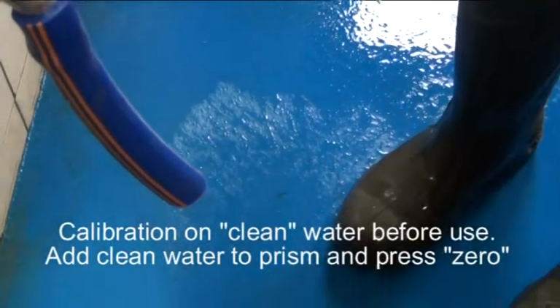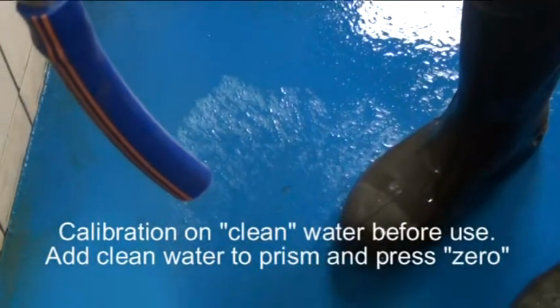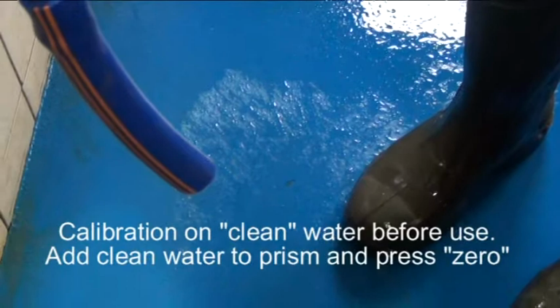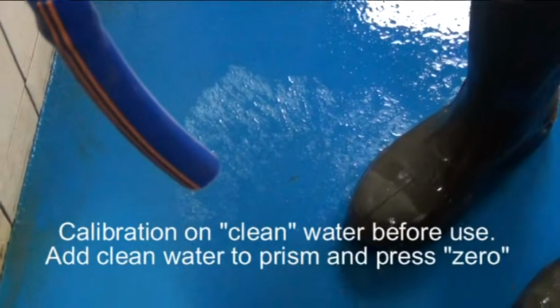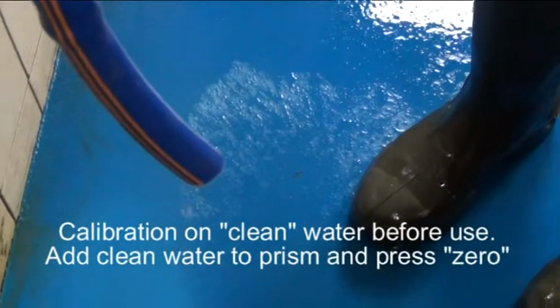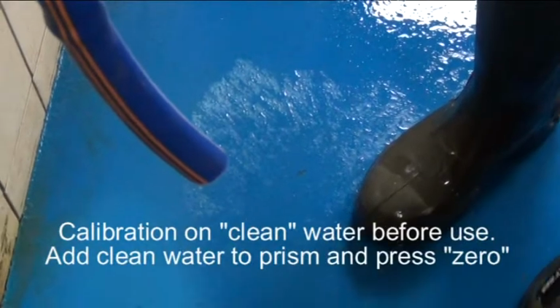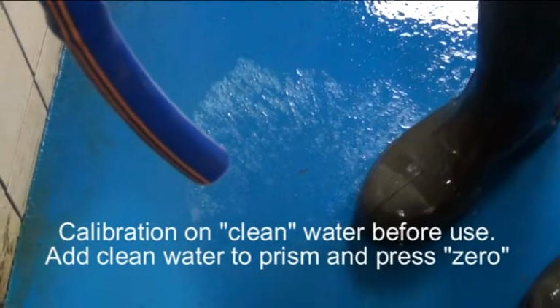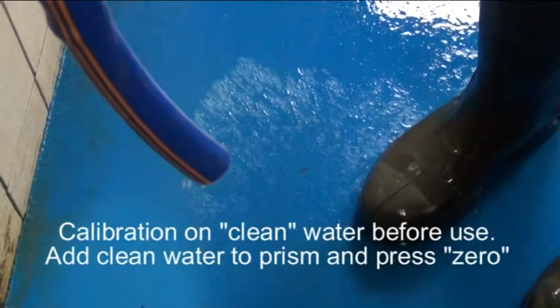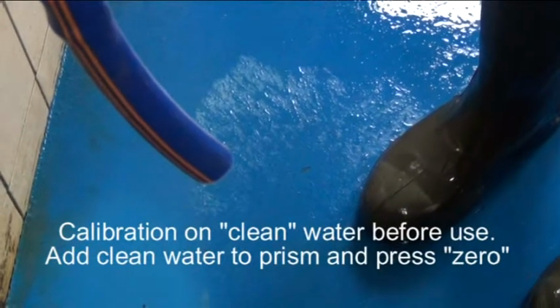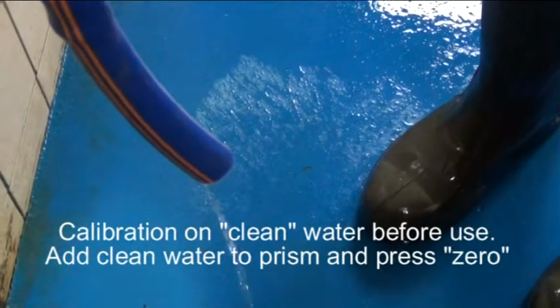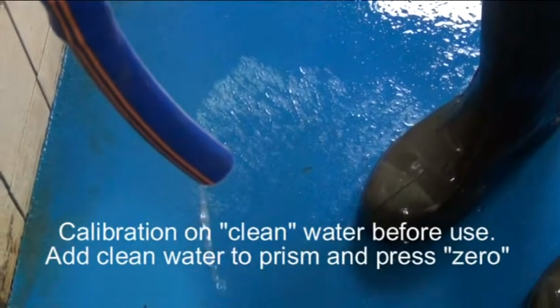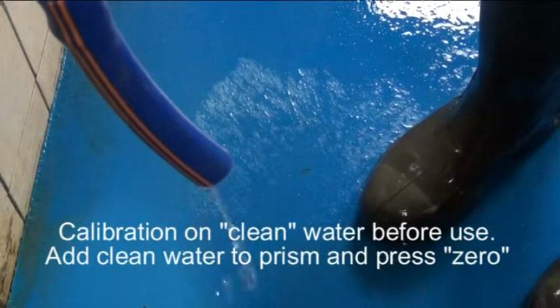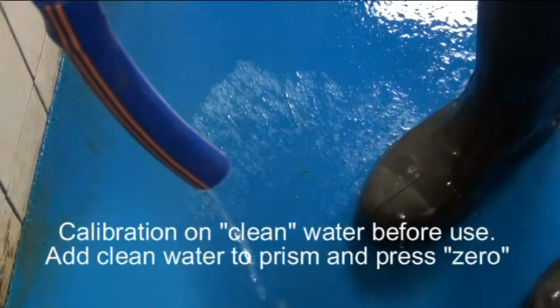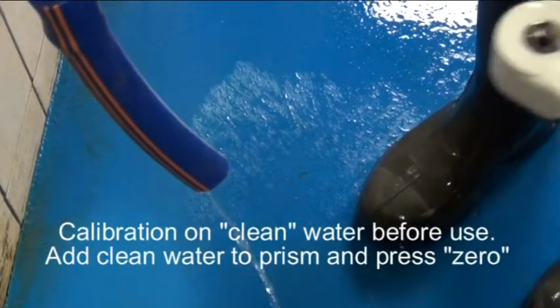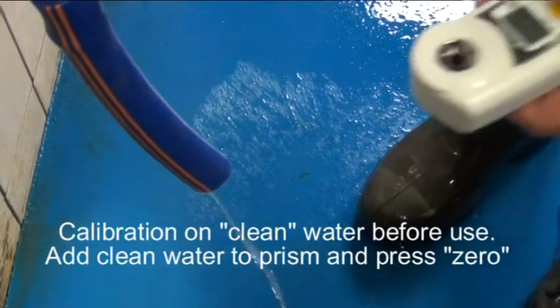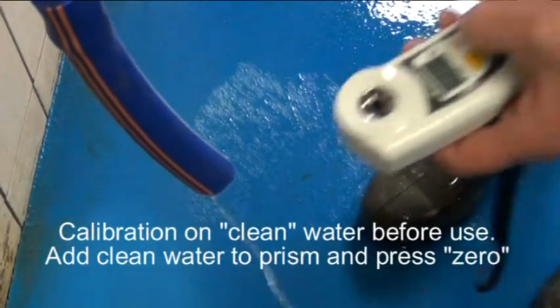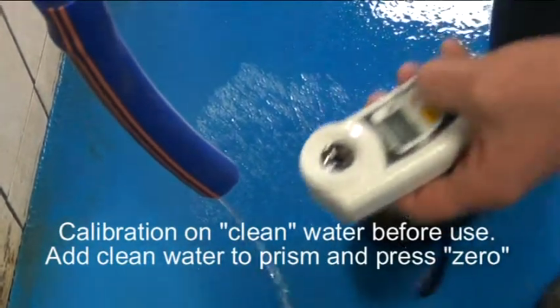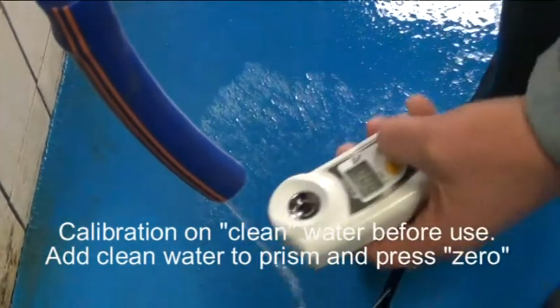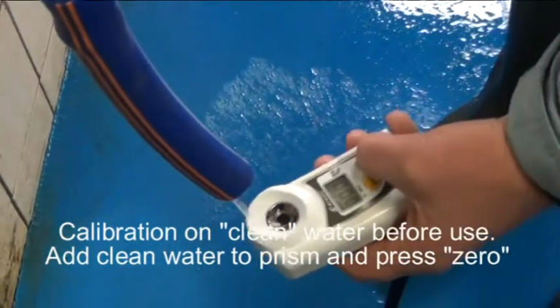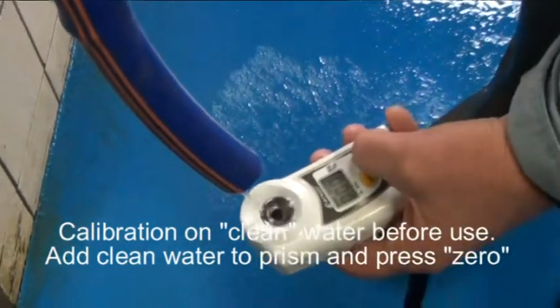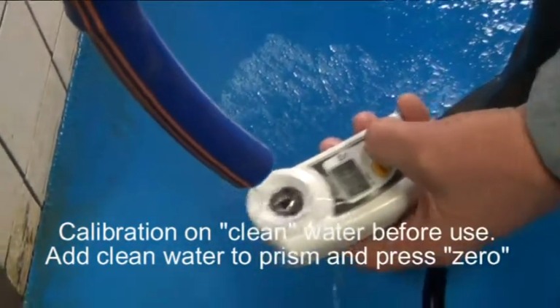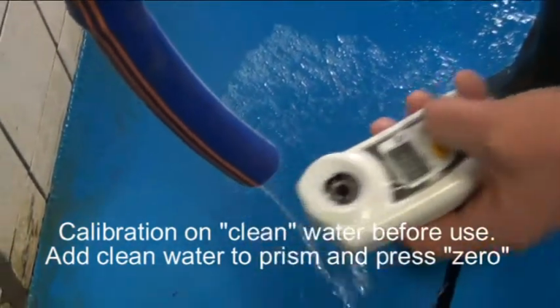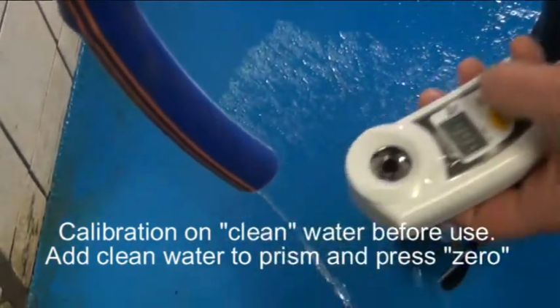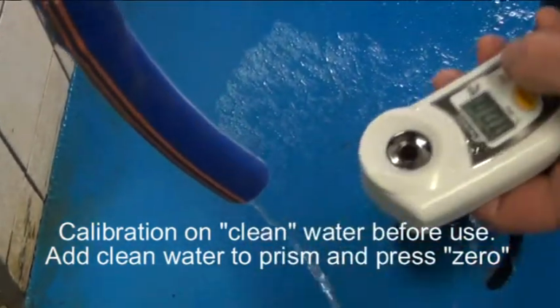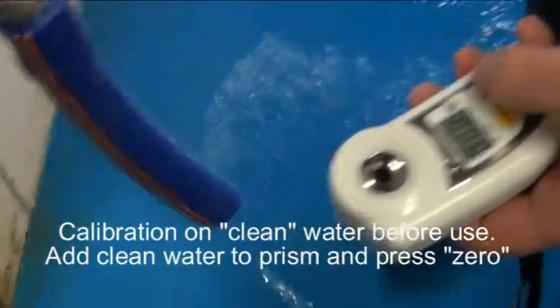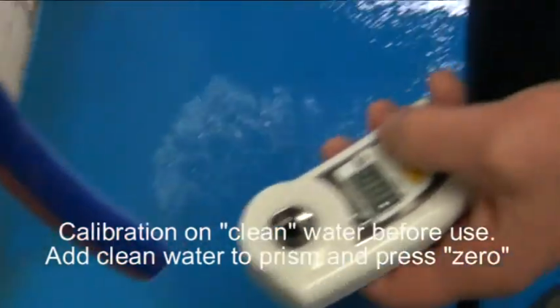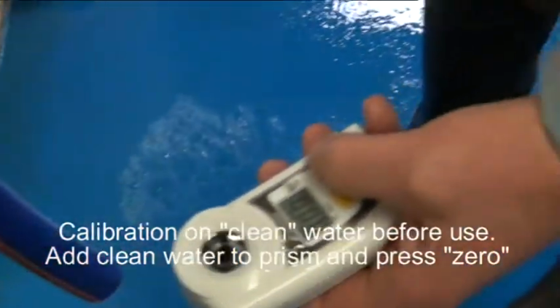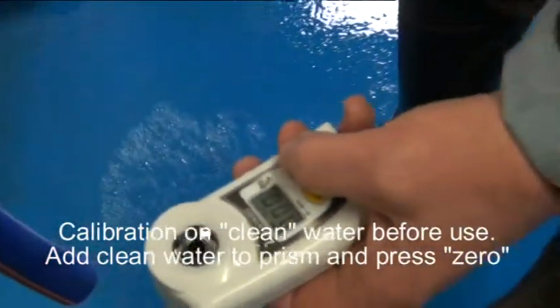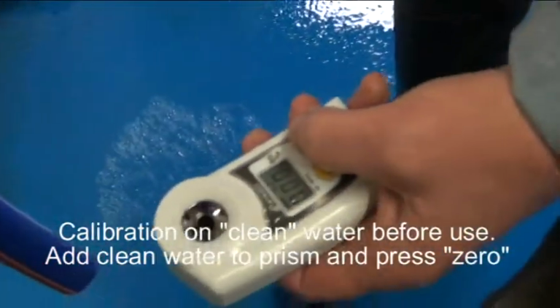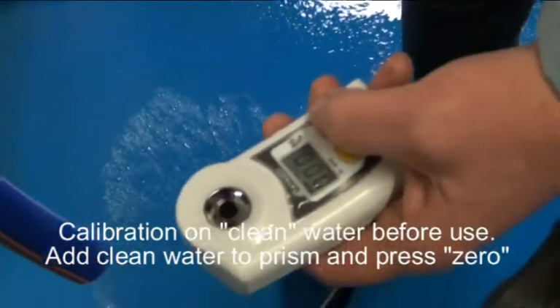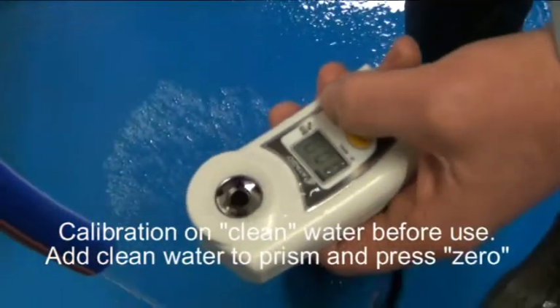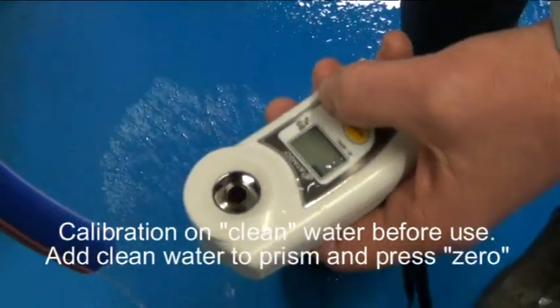Calibration on clean water before use. Add clean water to the prism and press zero.